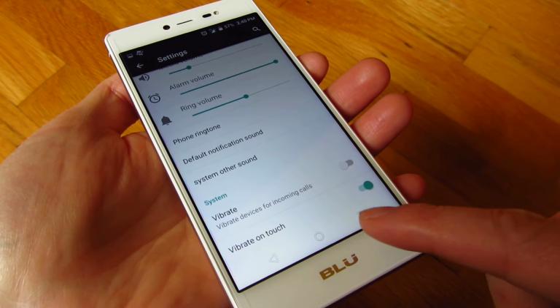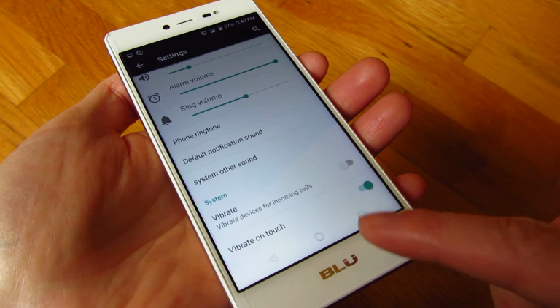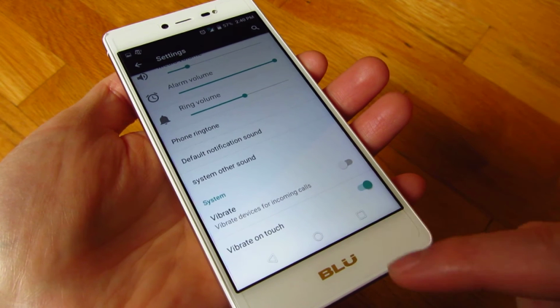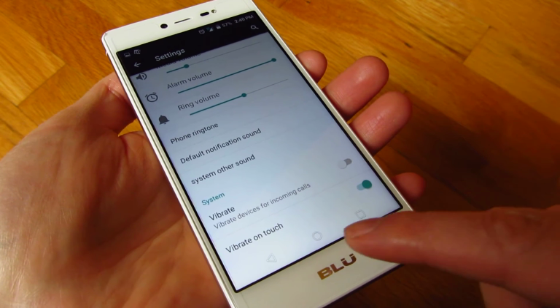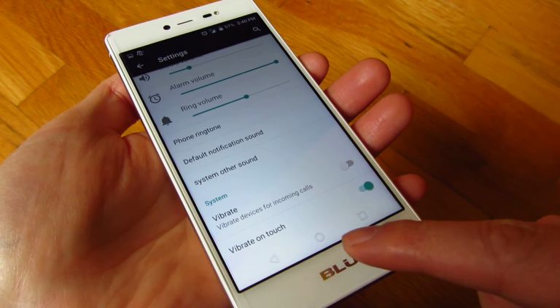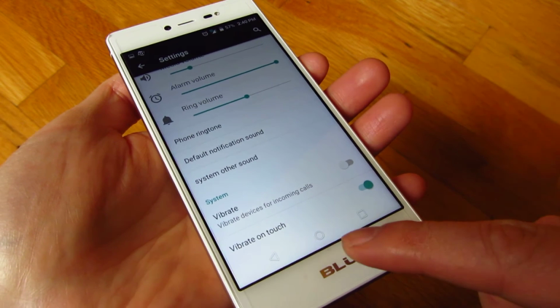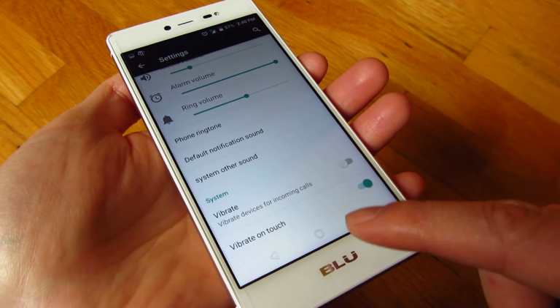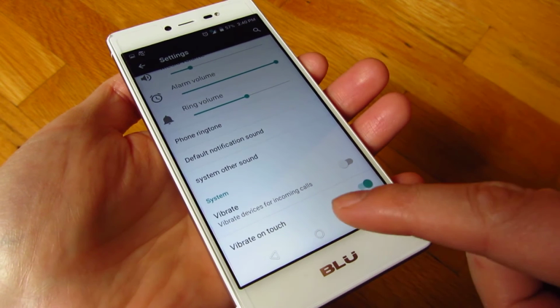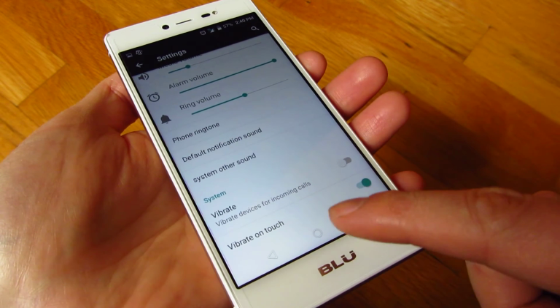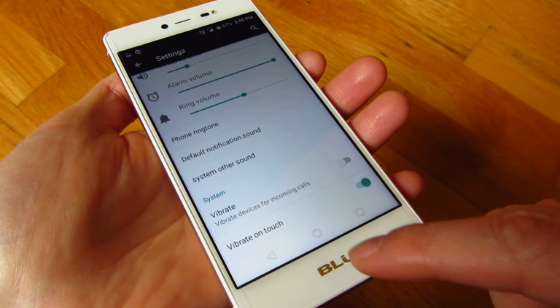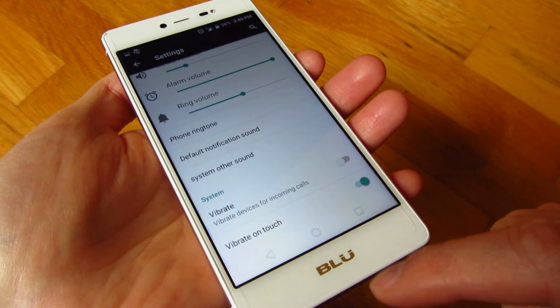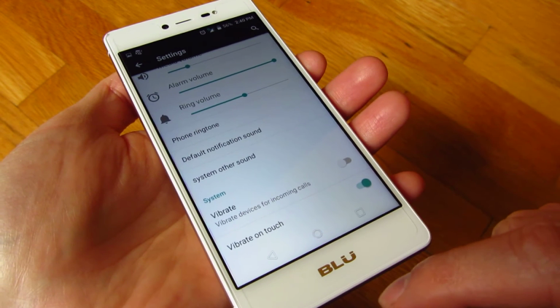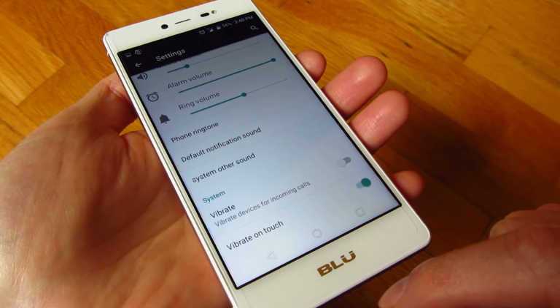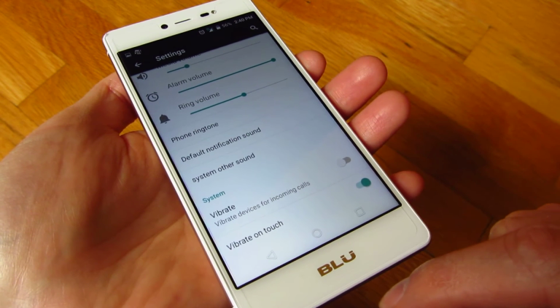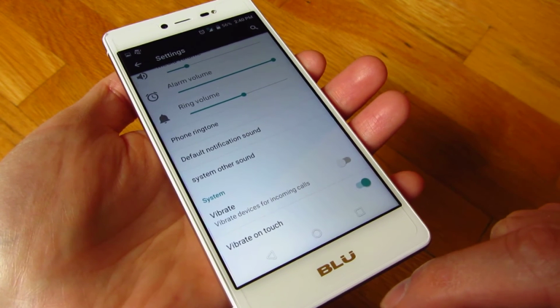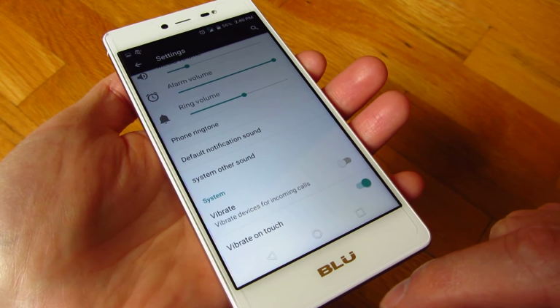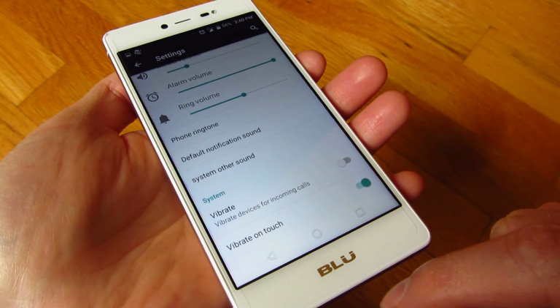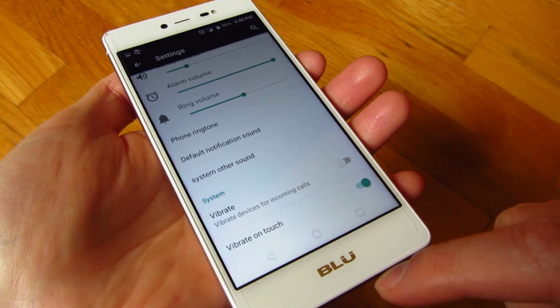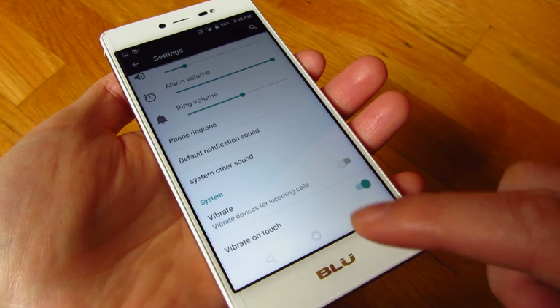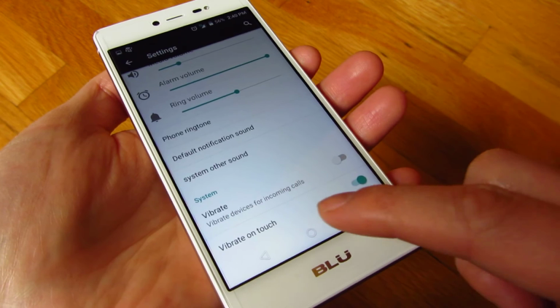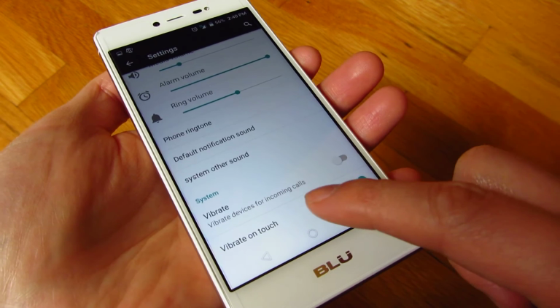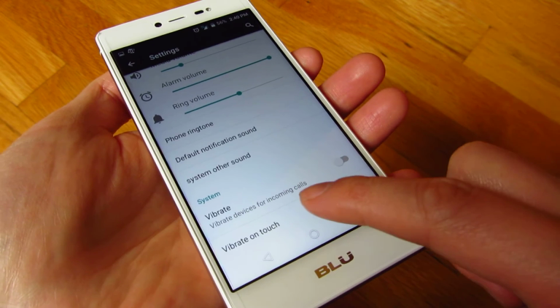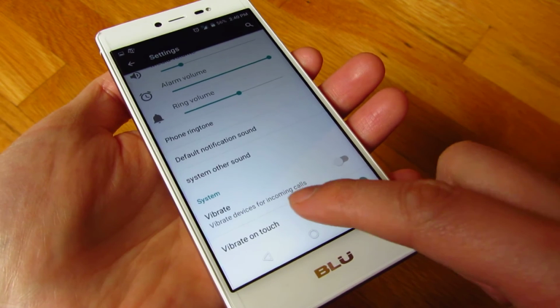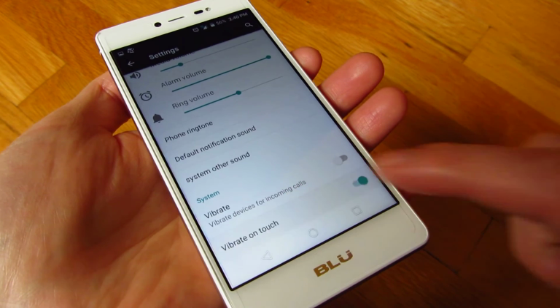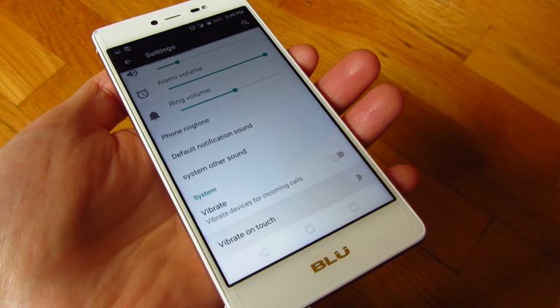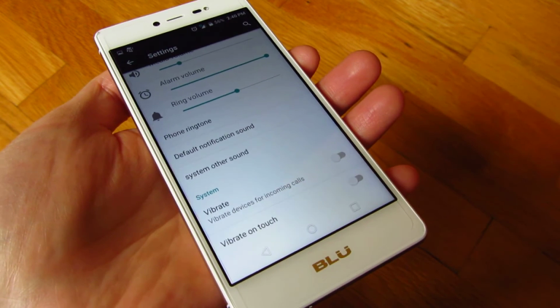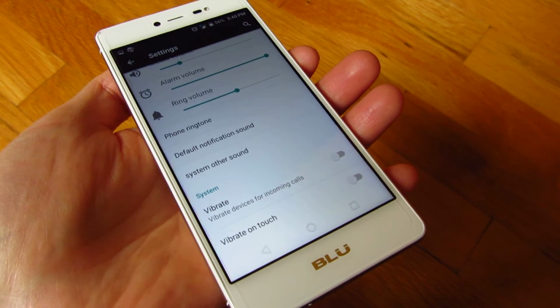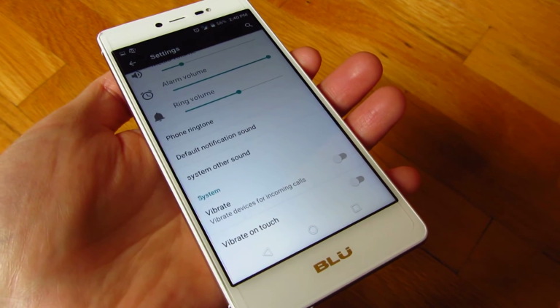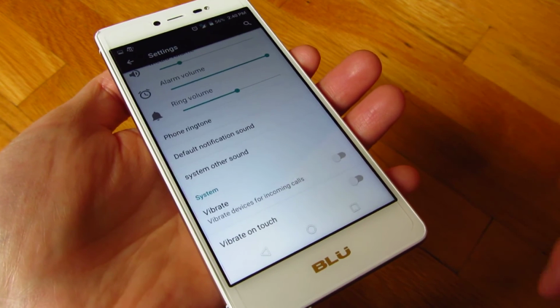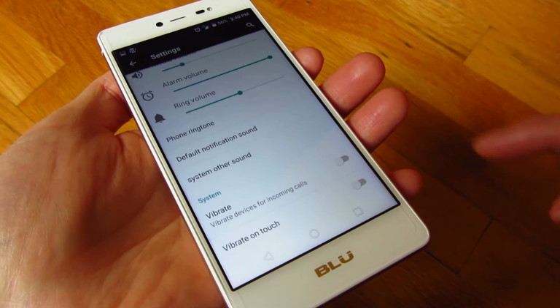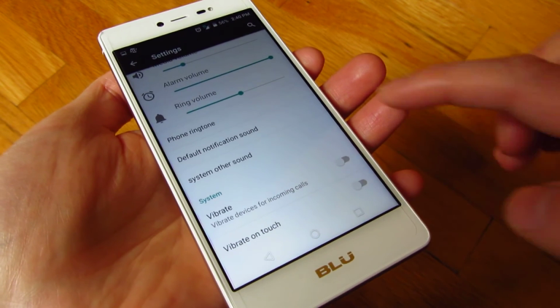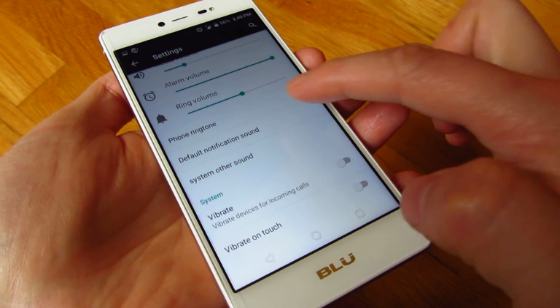That's on right now and you'll get the vibrate as you're typing — you don't want that, so make sure to turn that off.